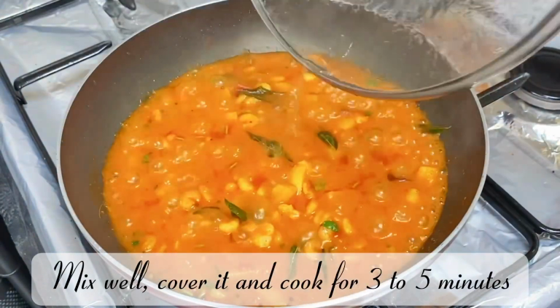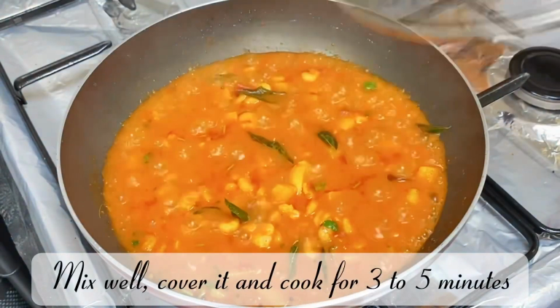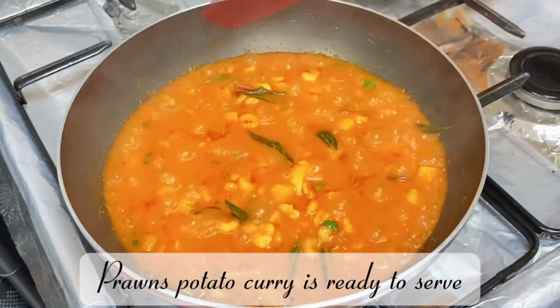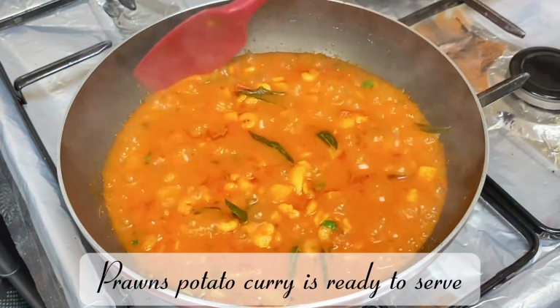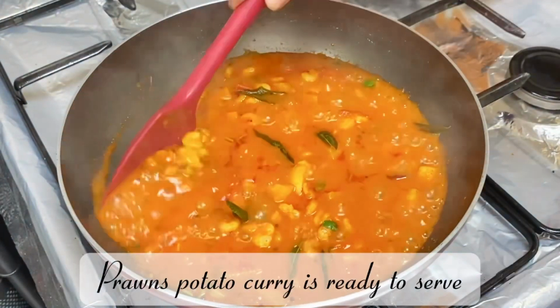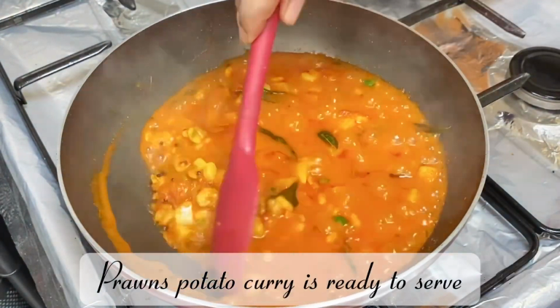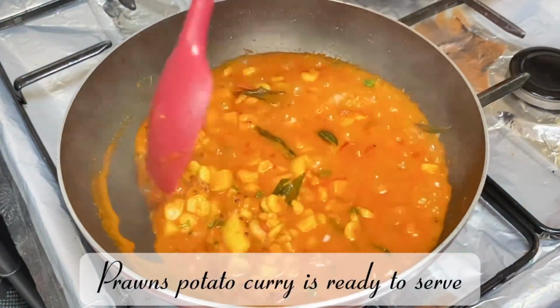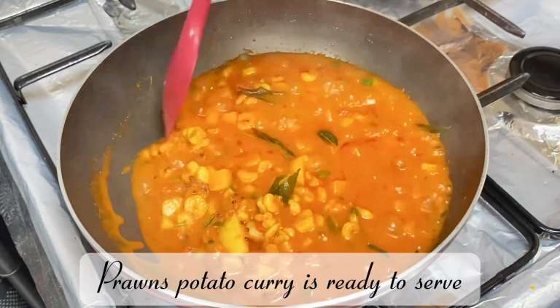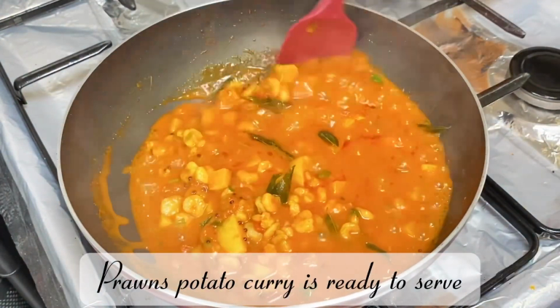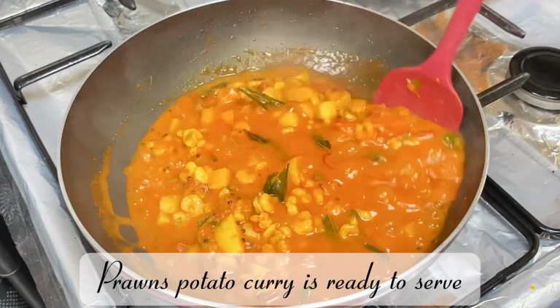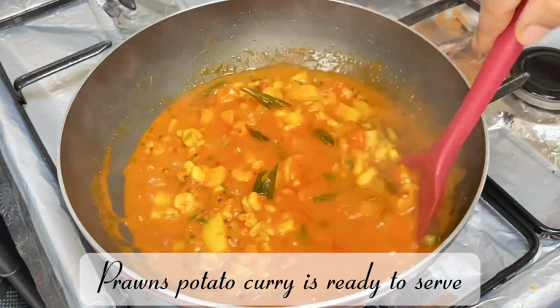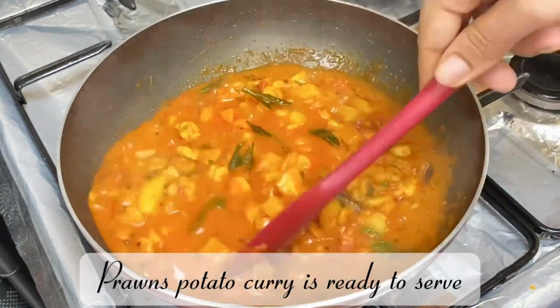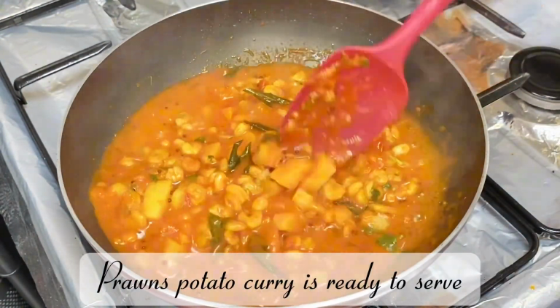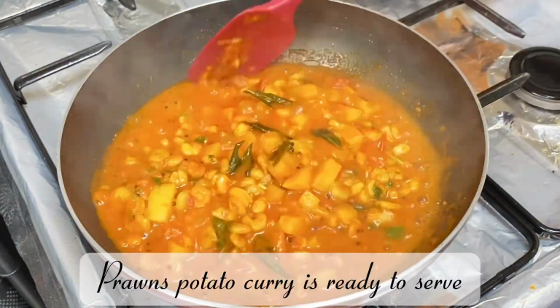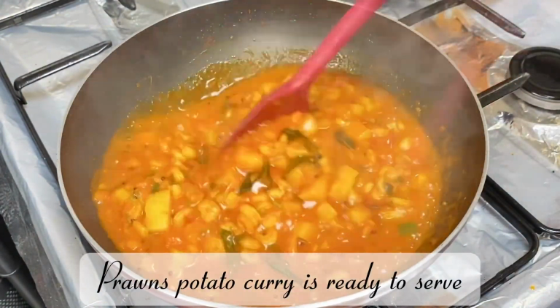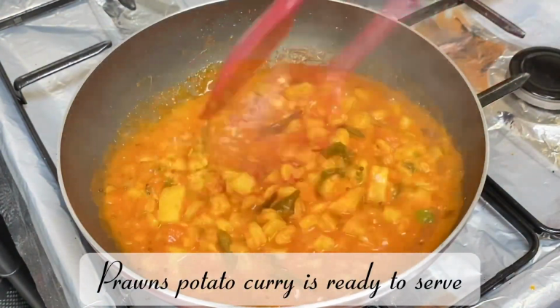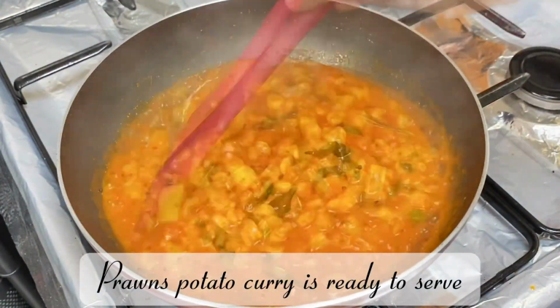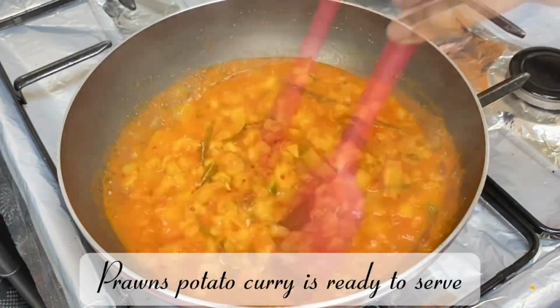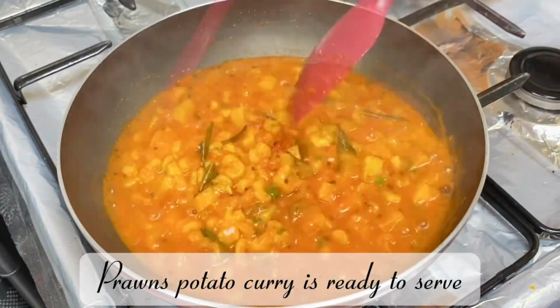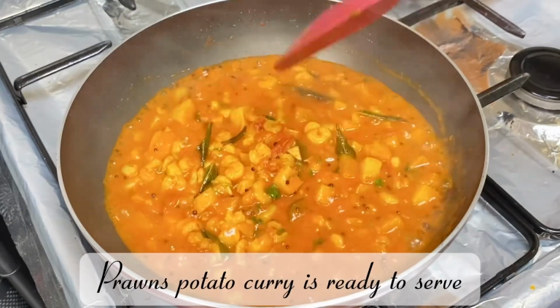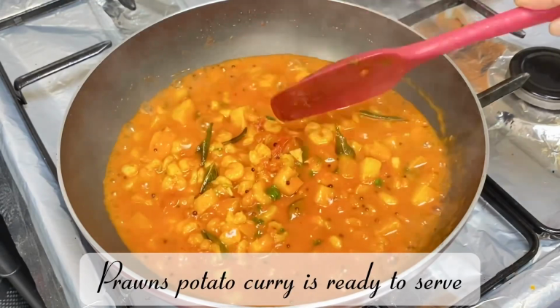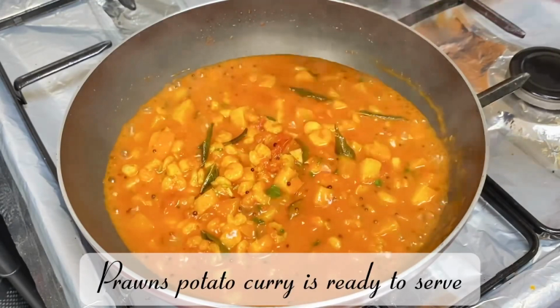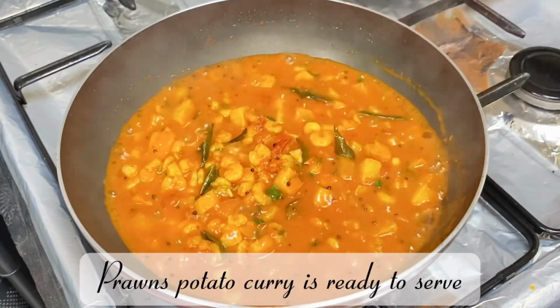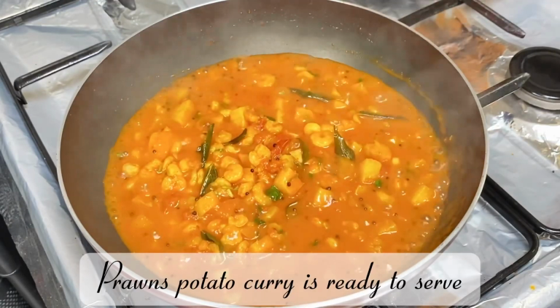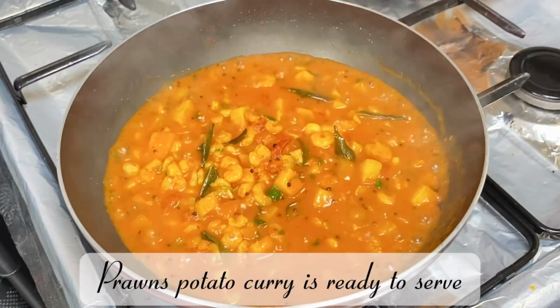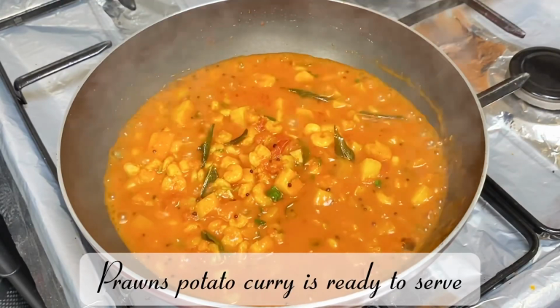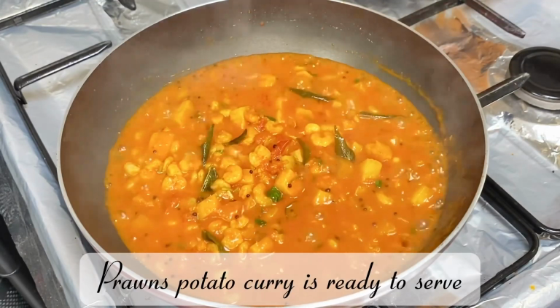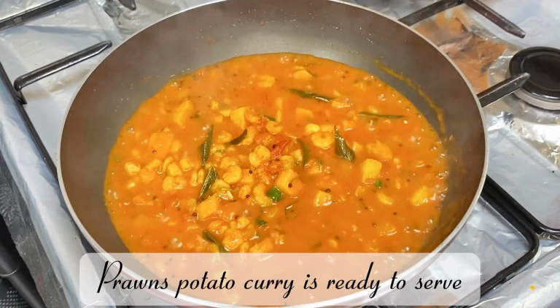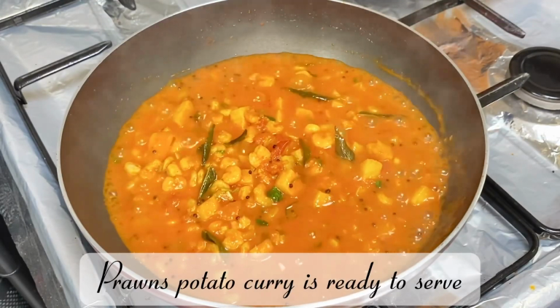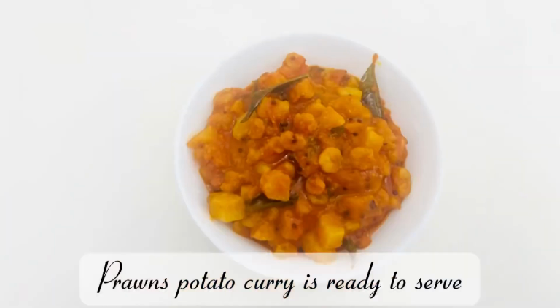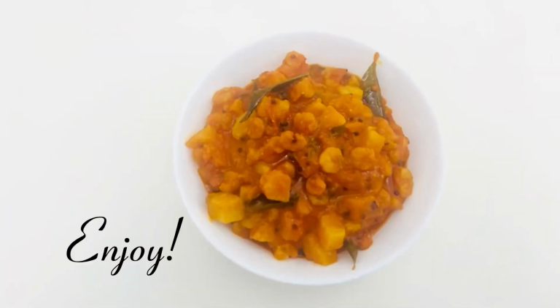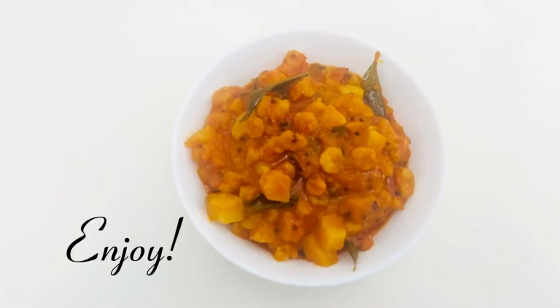Prawns potato curry is ready to serve. Enjoy!